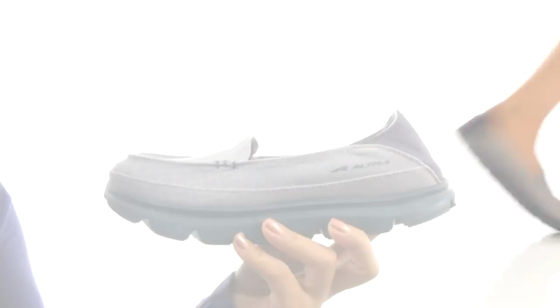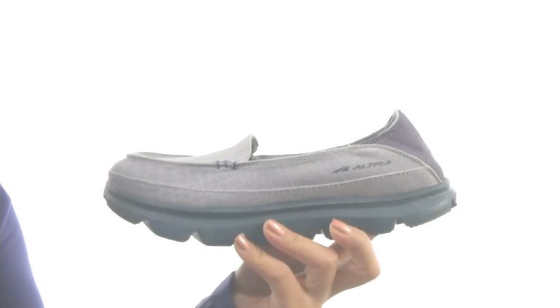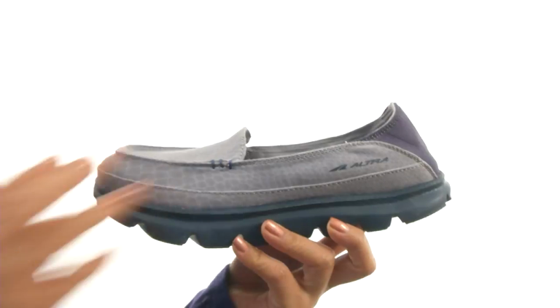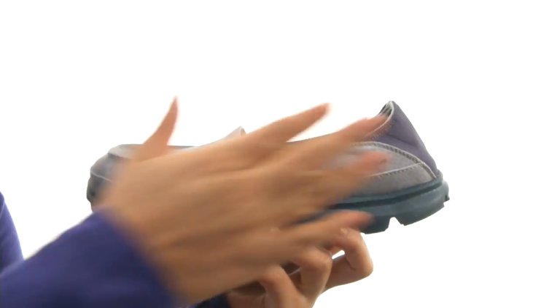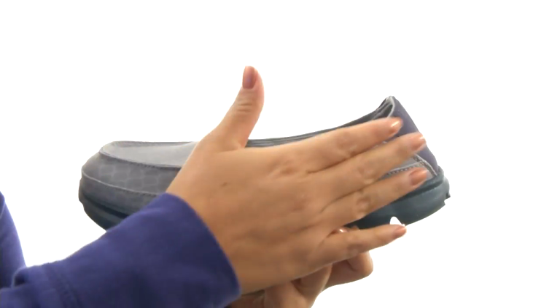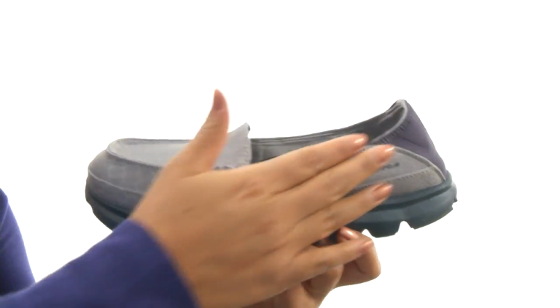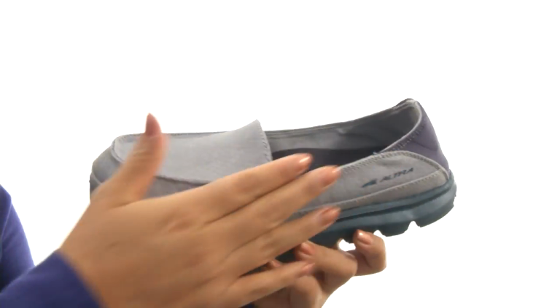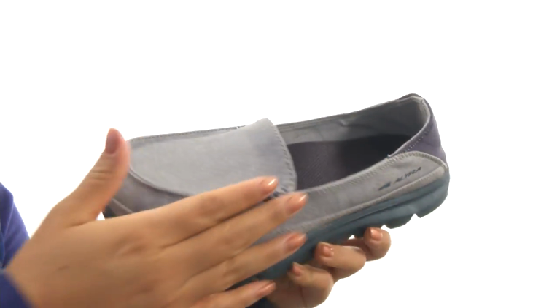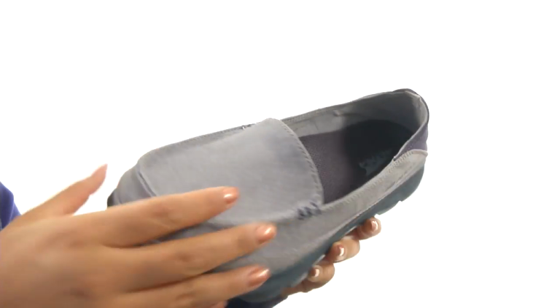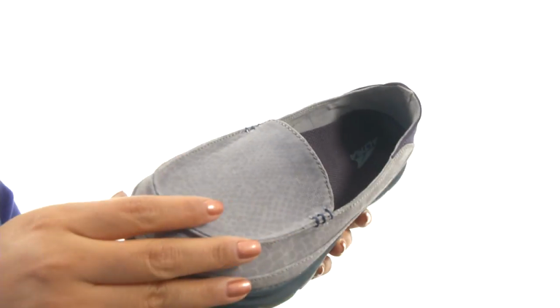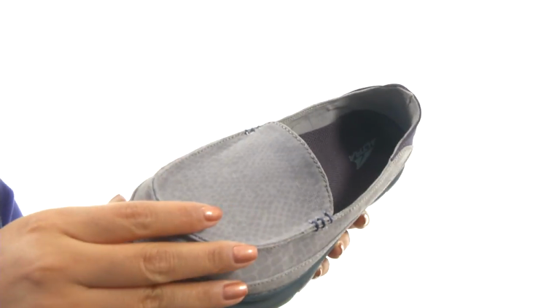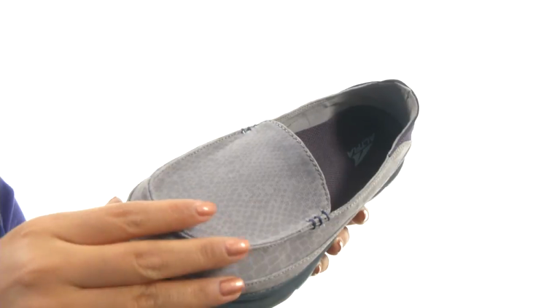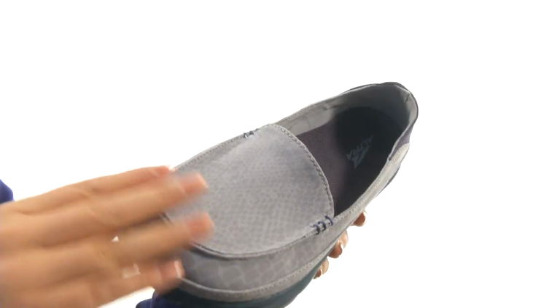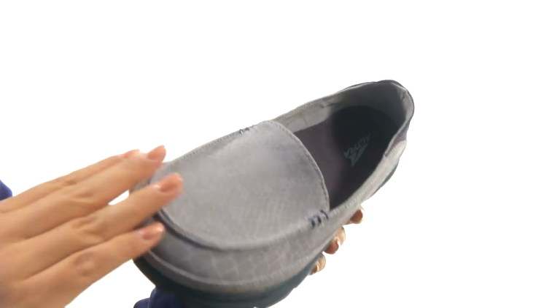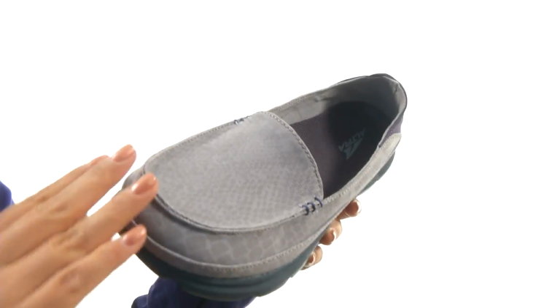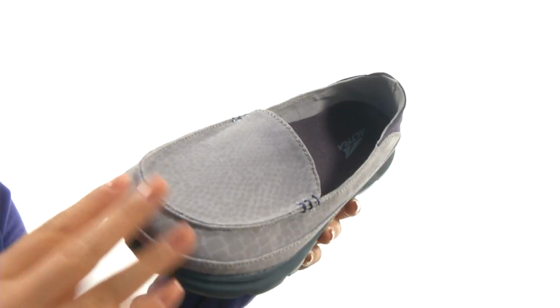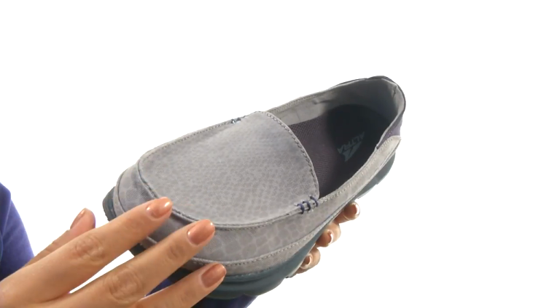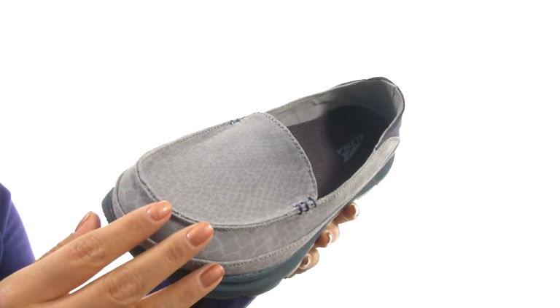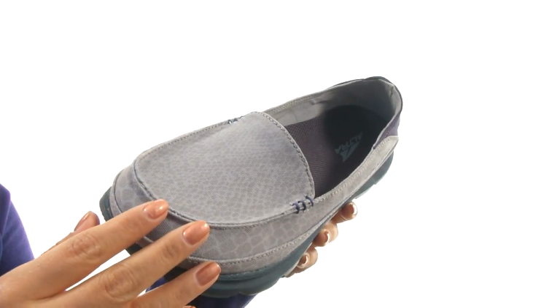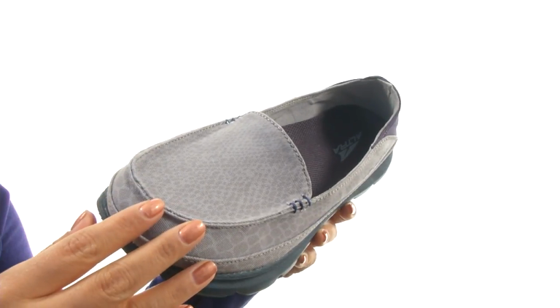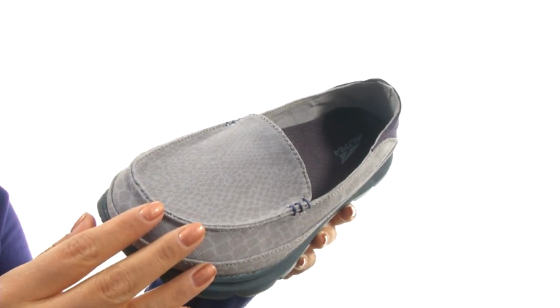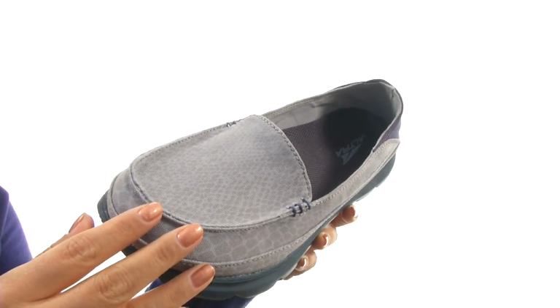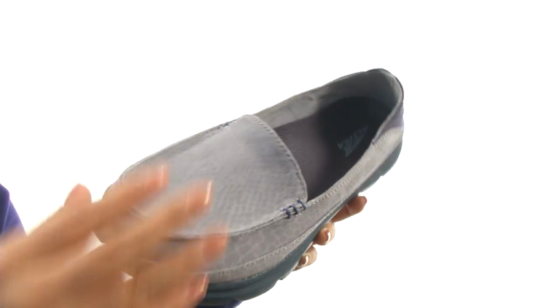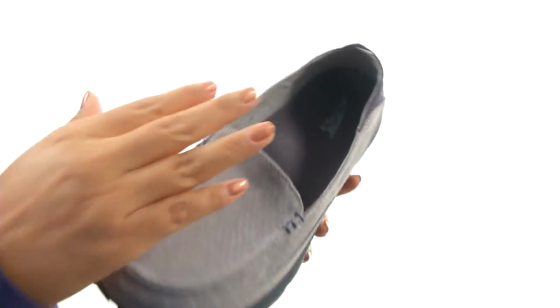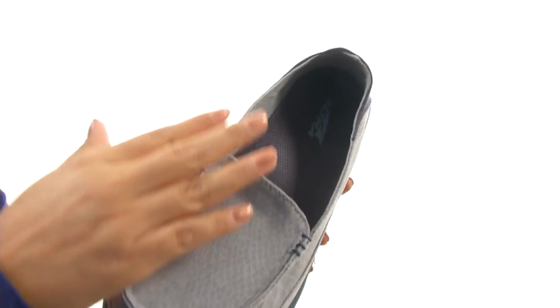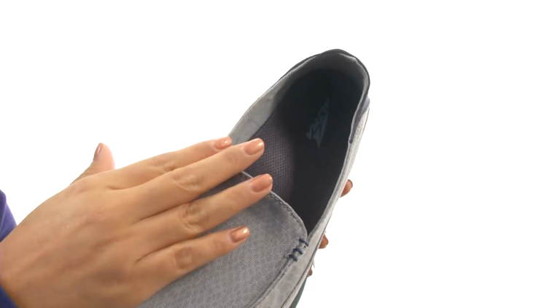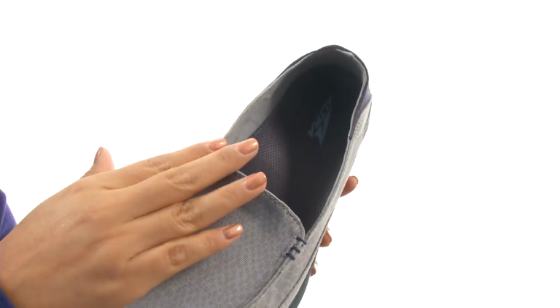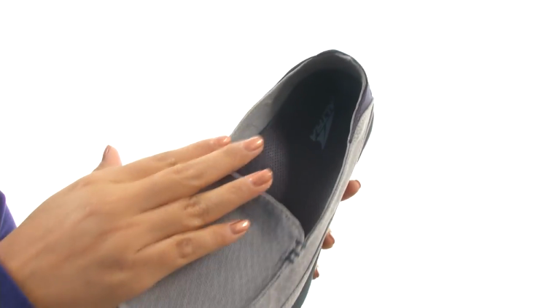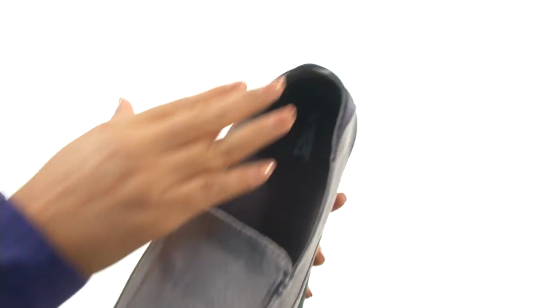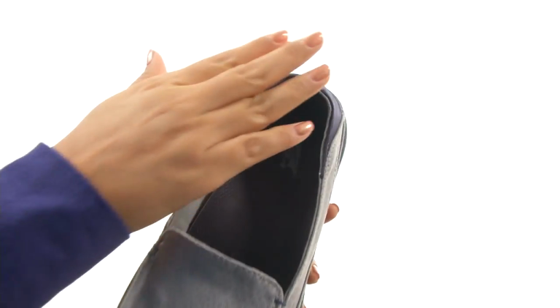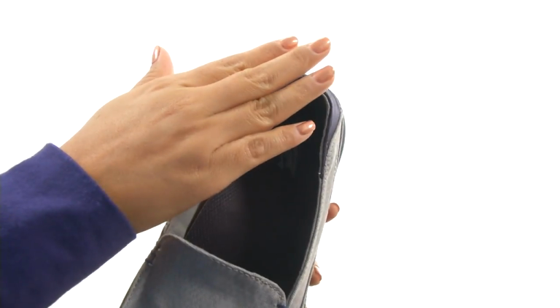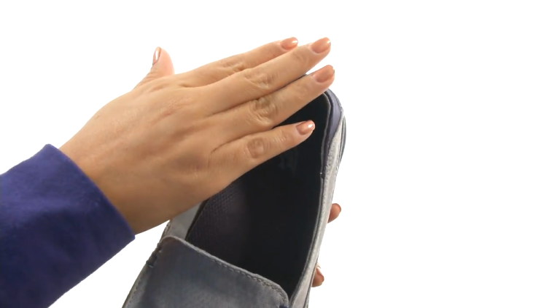This pair has a canvas upper with mock toe stitching for added appeal. There's an easy slip-on construction.